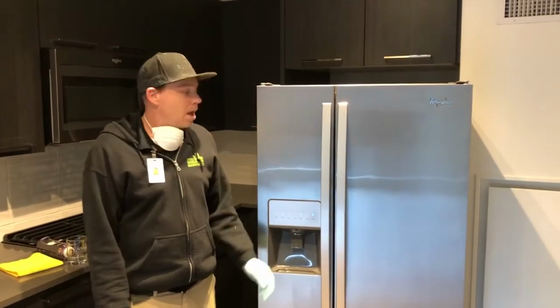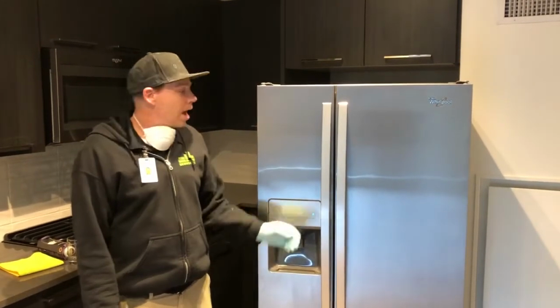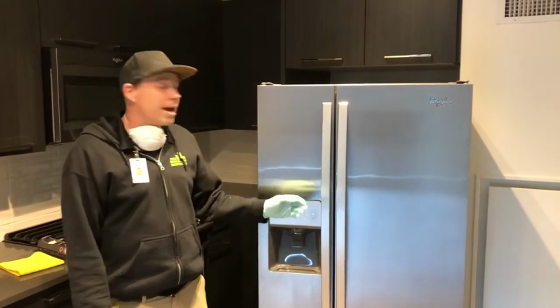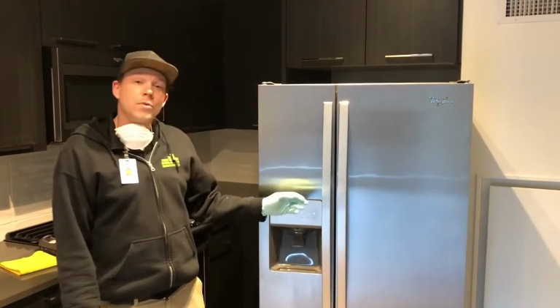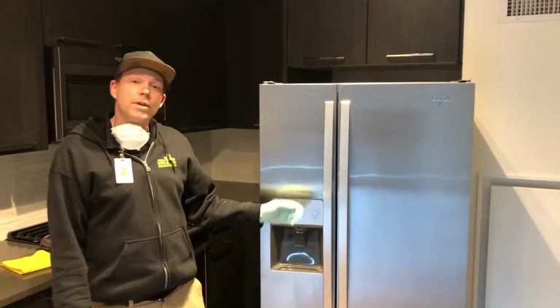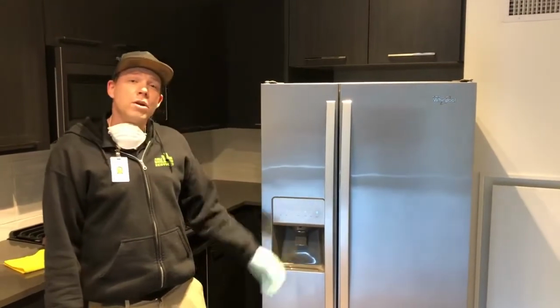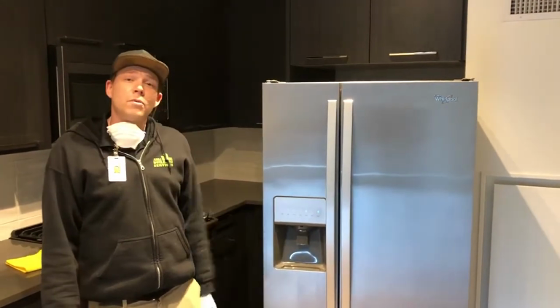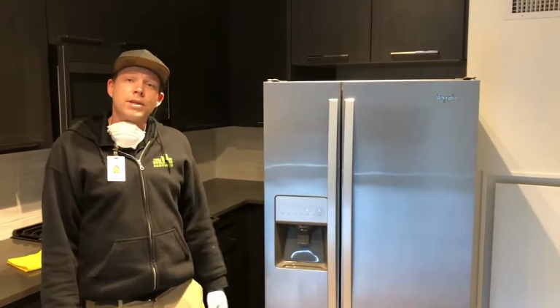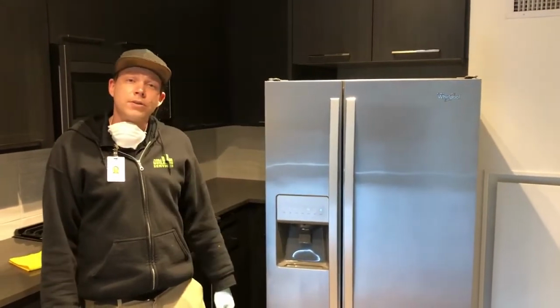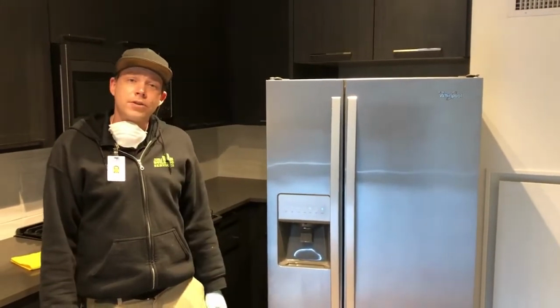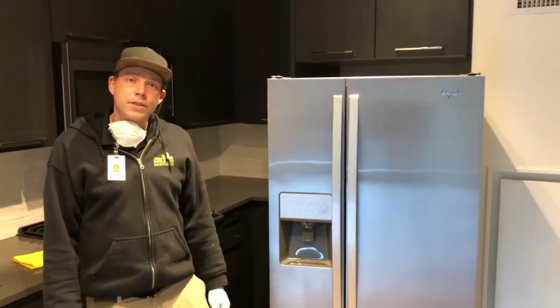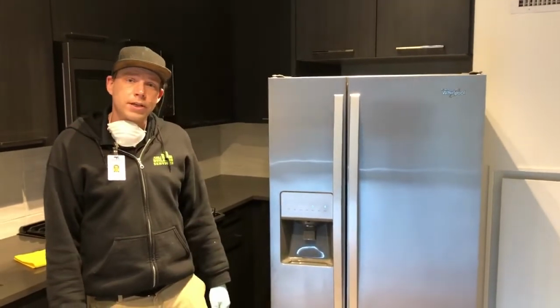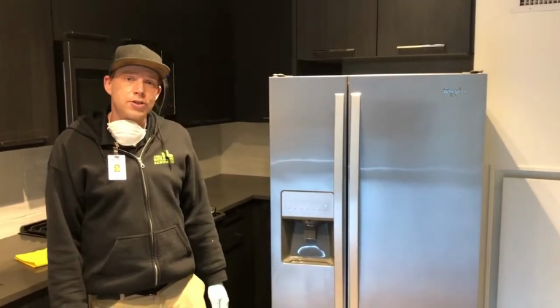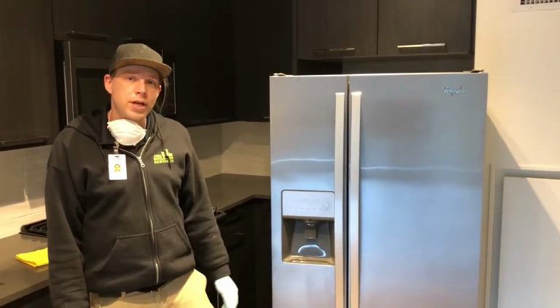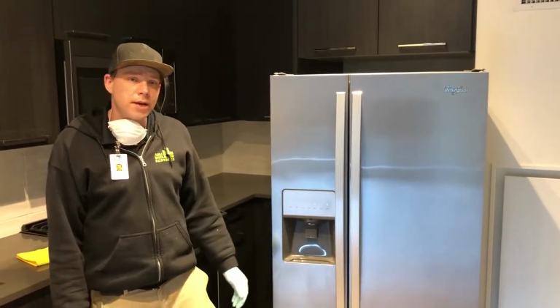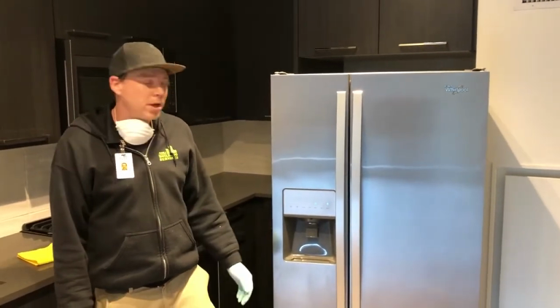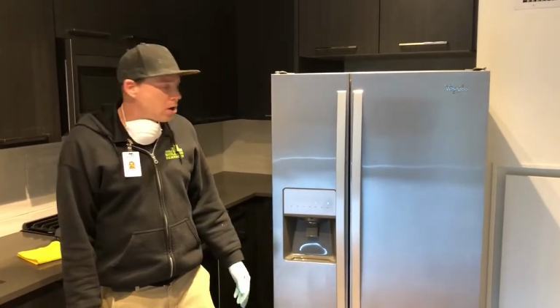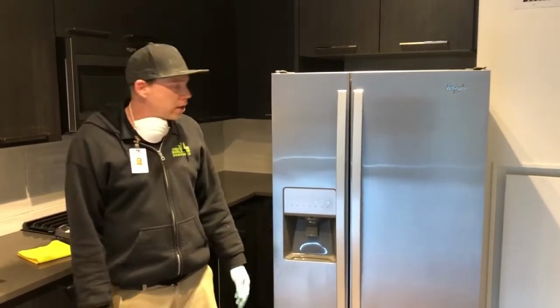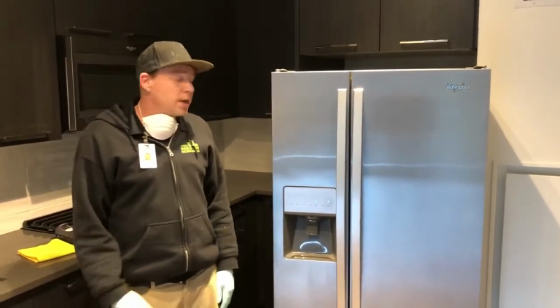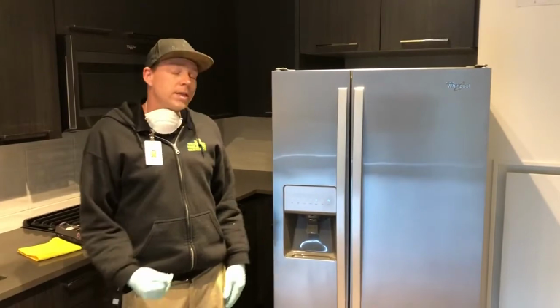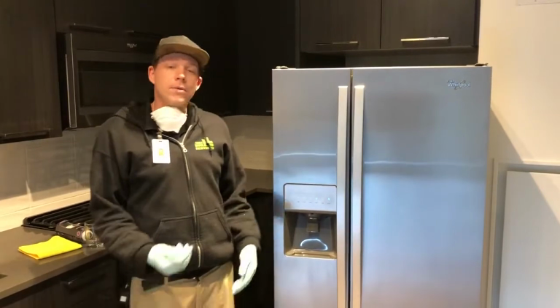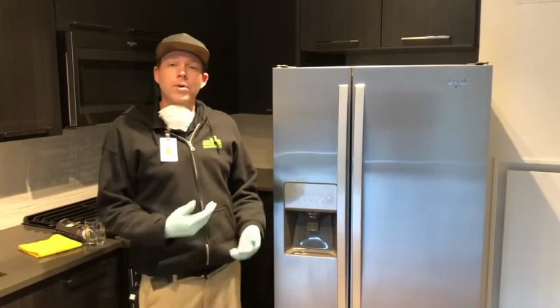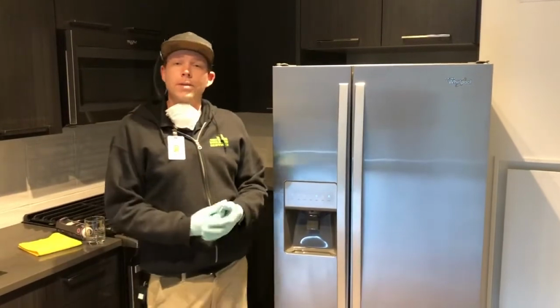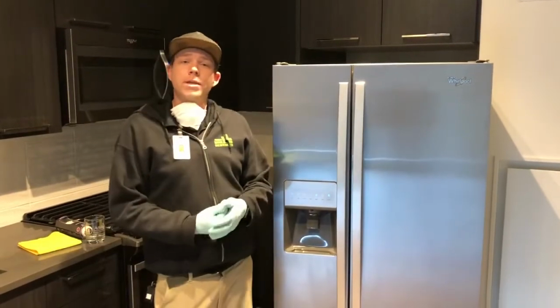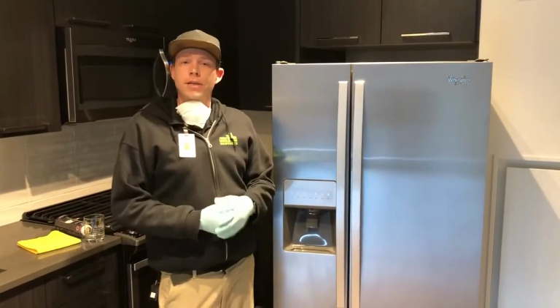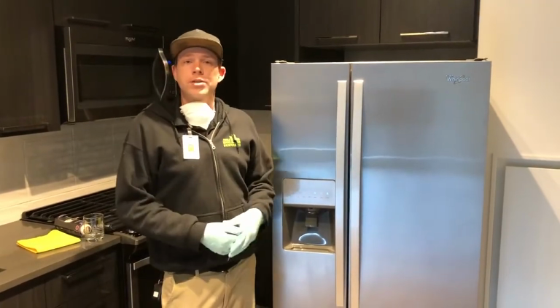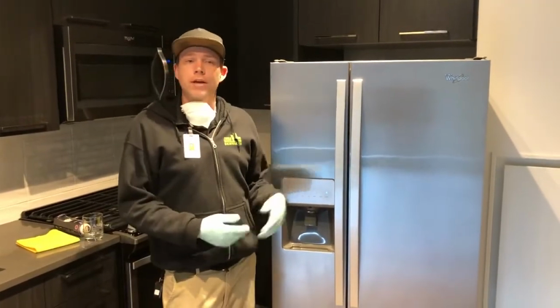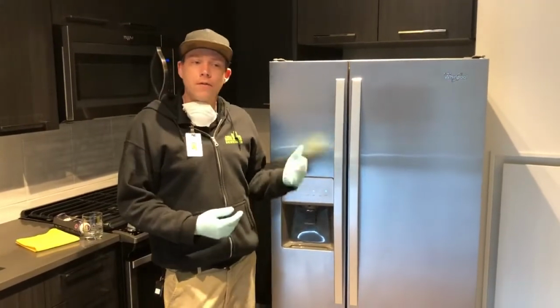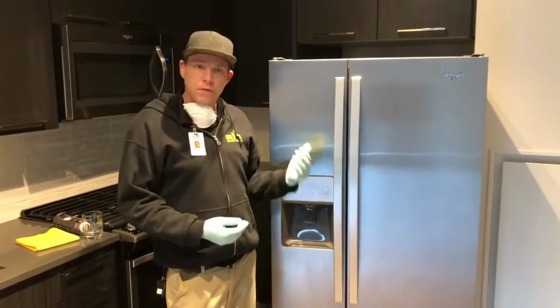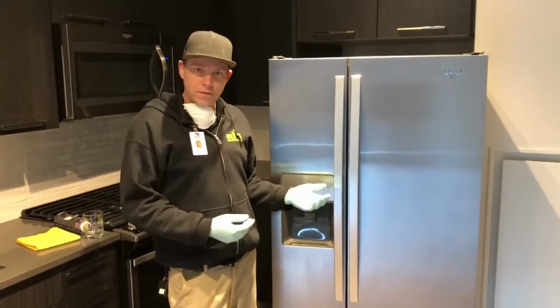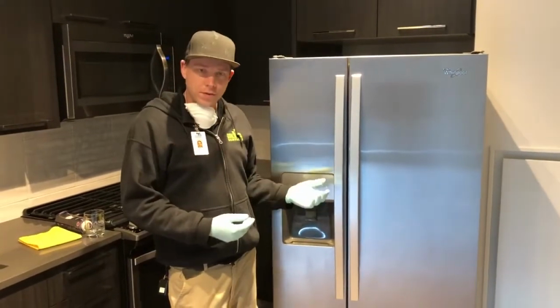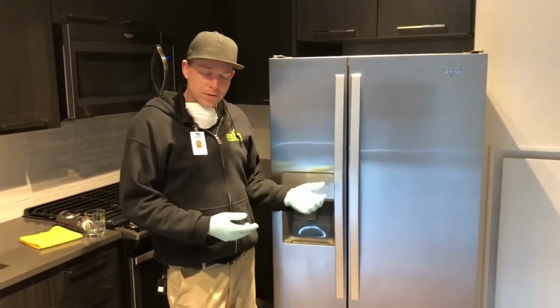Hi everyone, Russ here, Service Technician at Amling Arc. Today we're going to be discussing fridge filters.